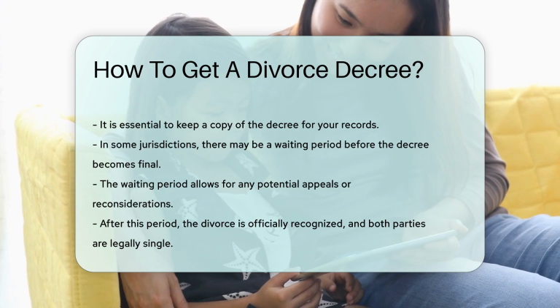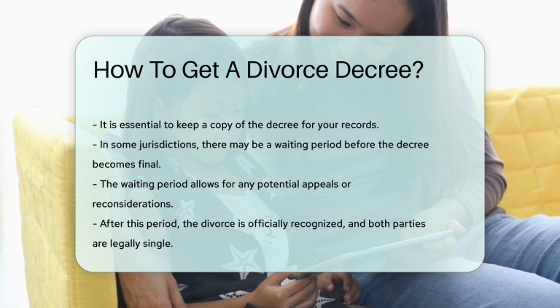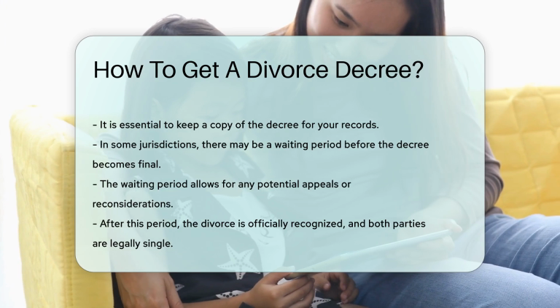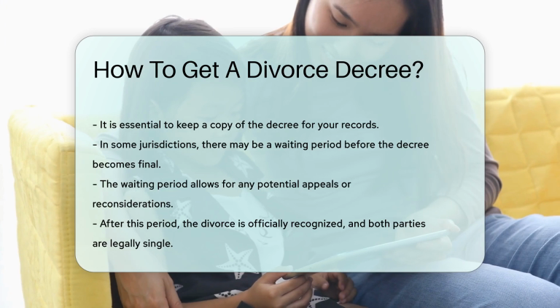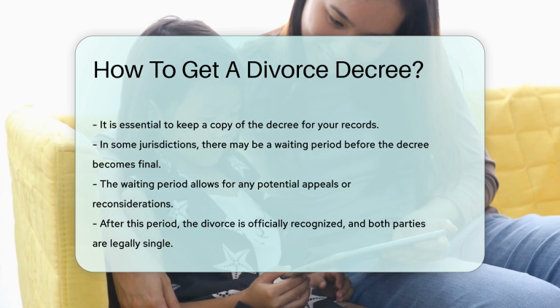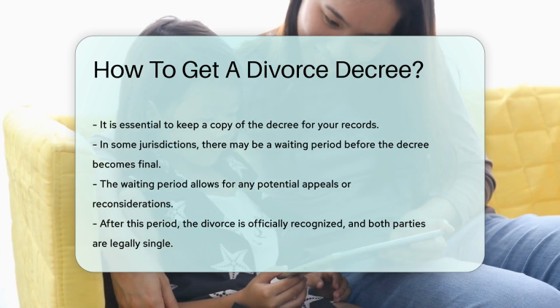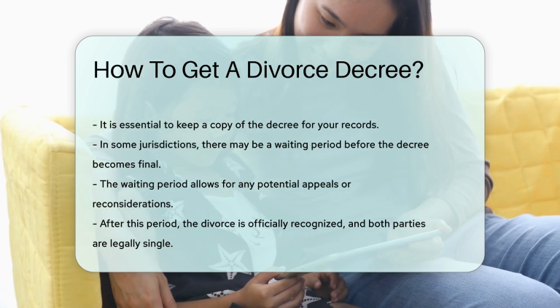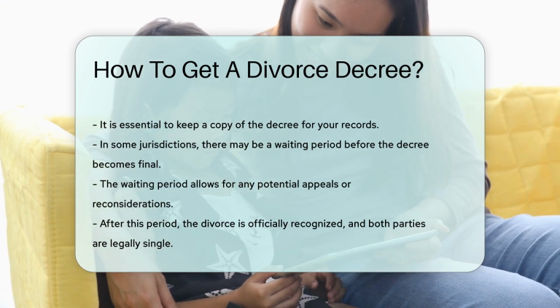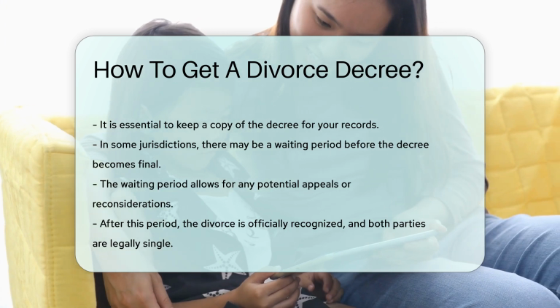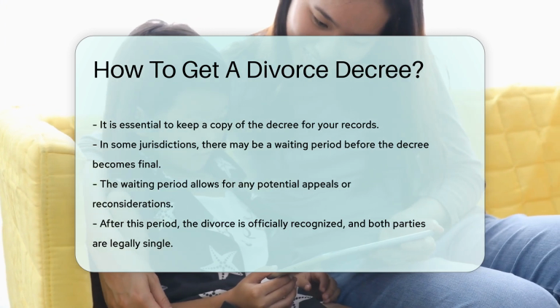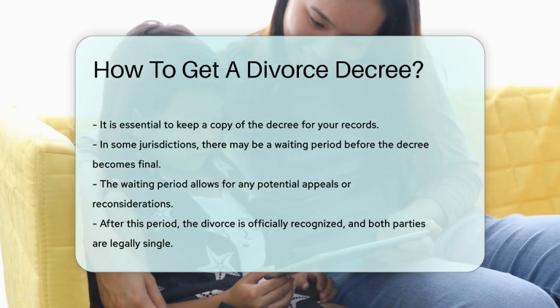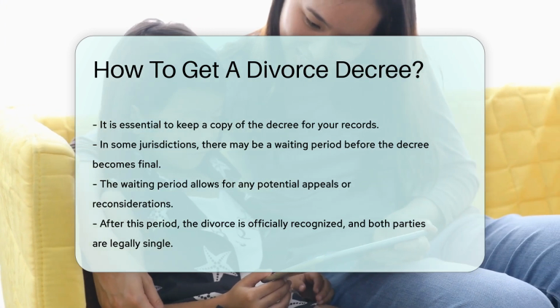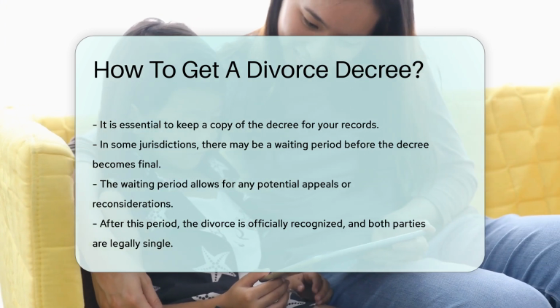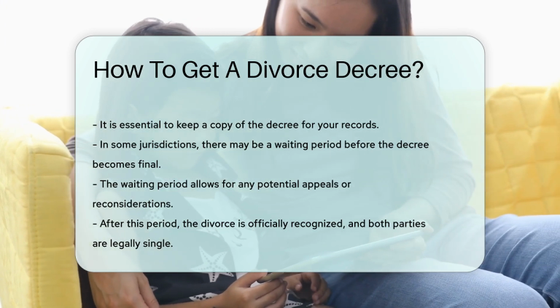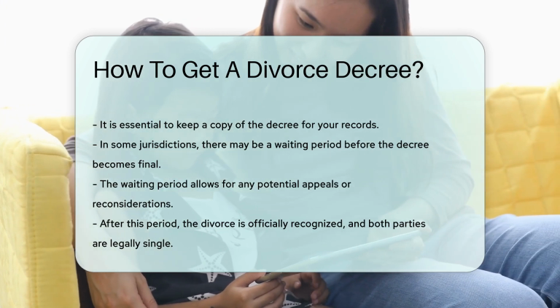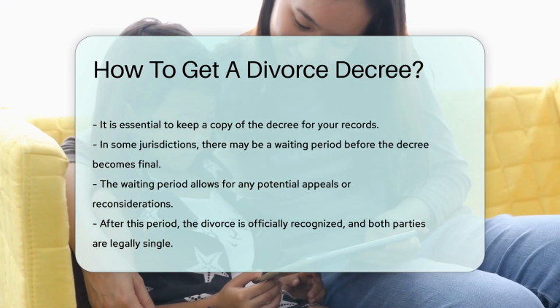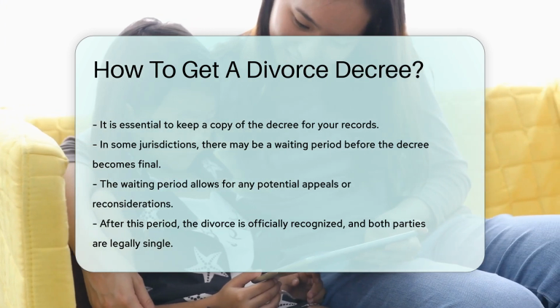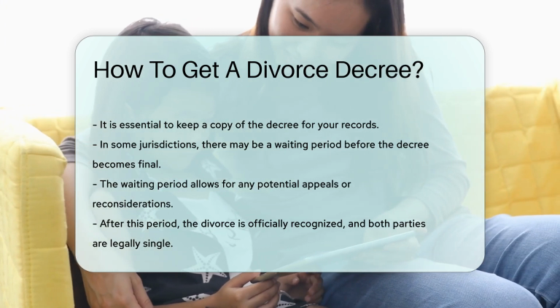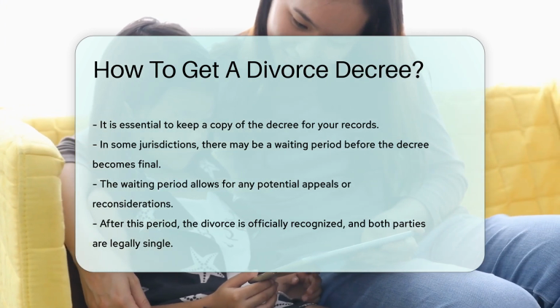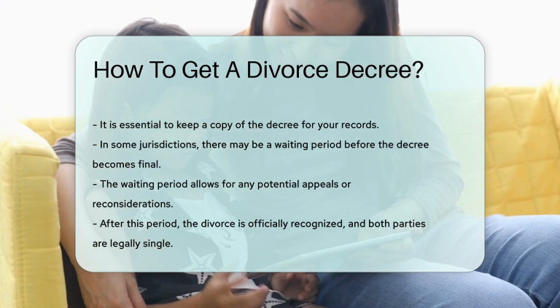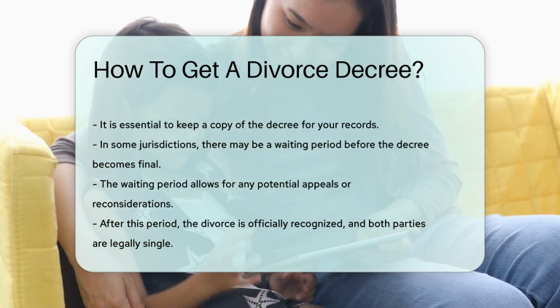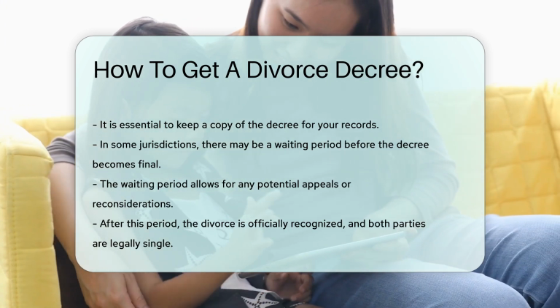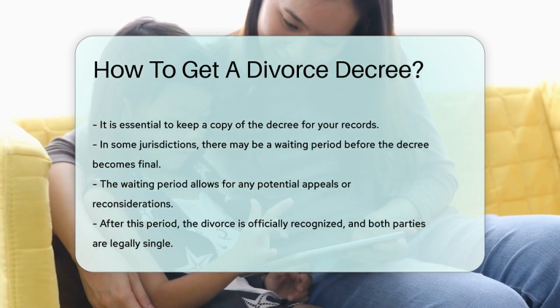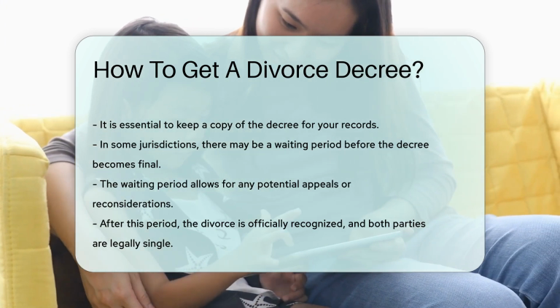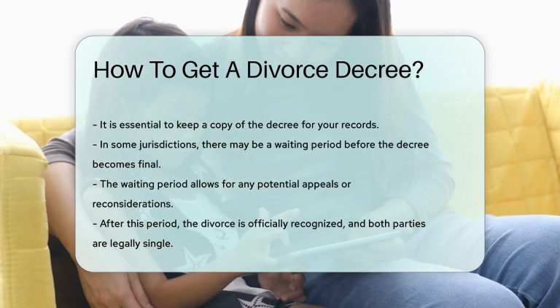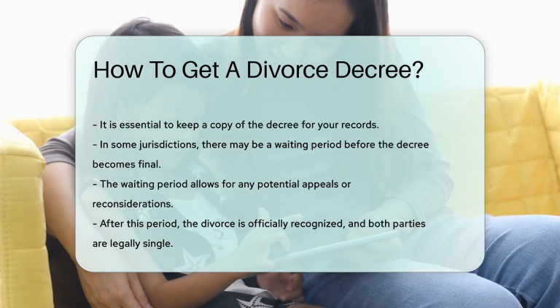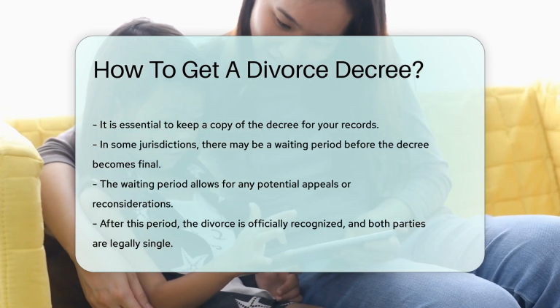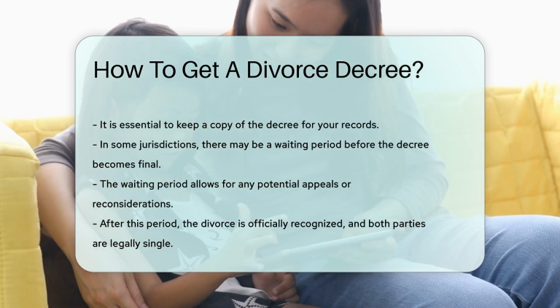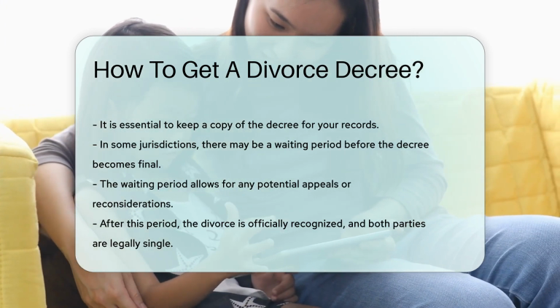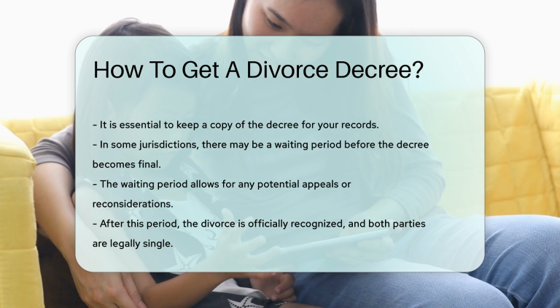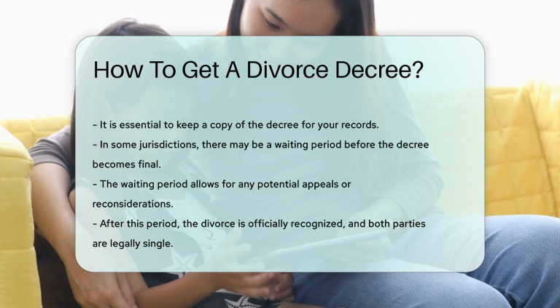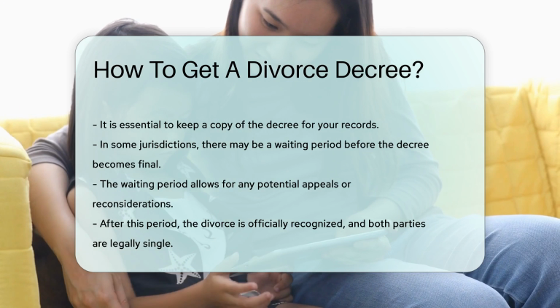After this period, the divorce is officially recognized and both parties are legally single.